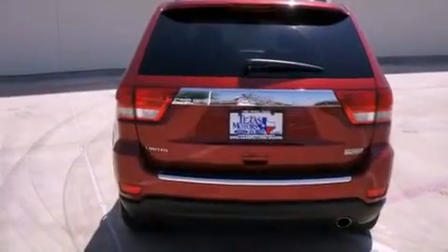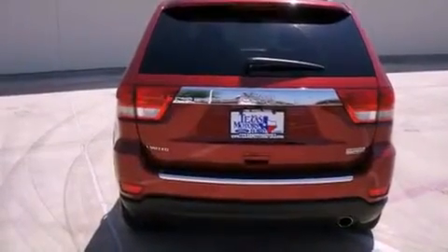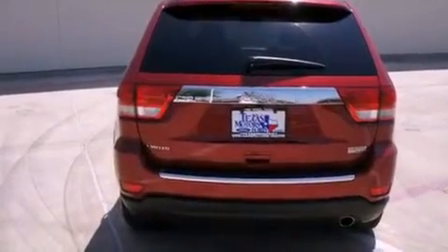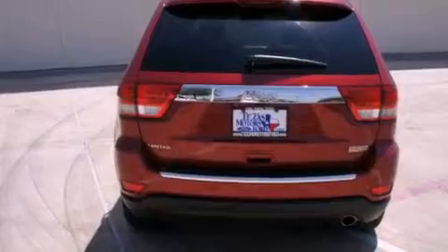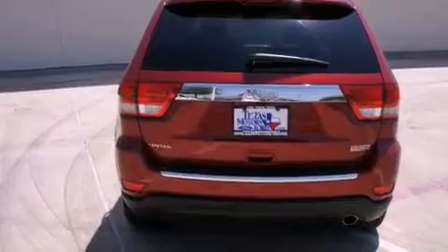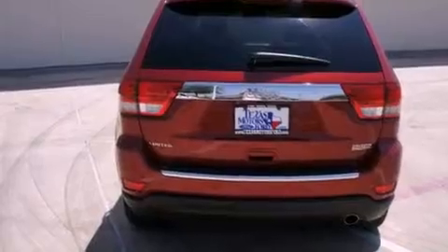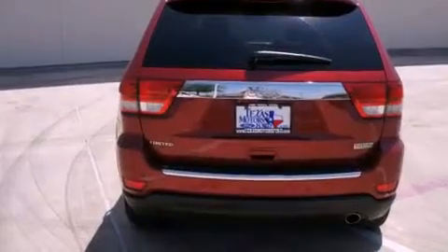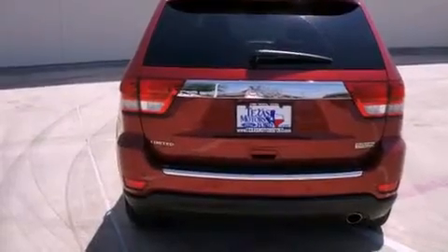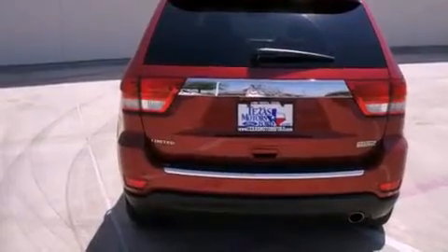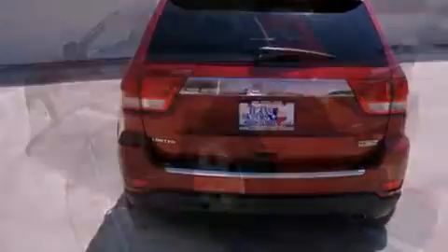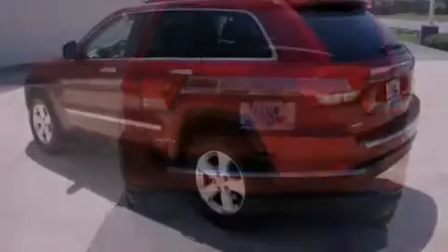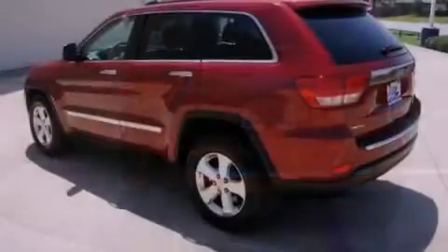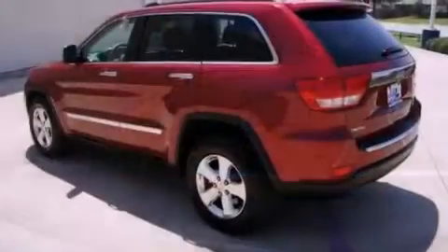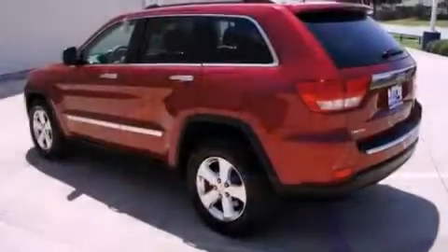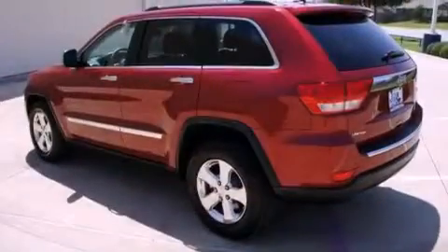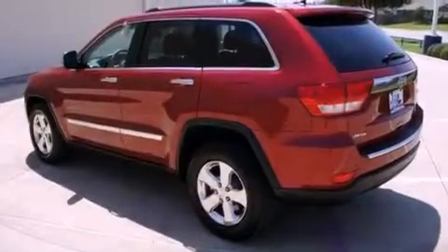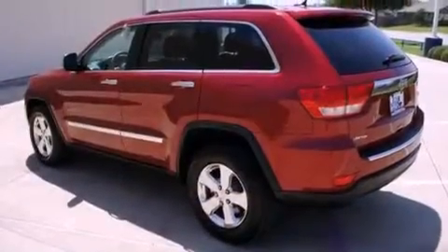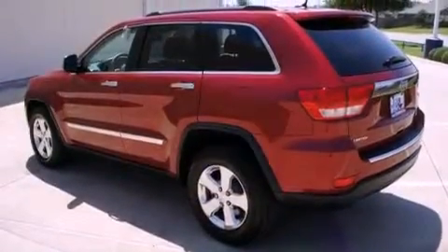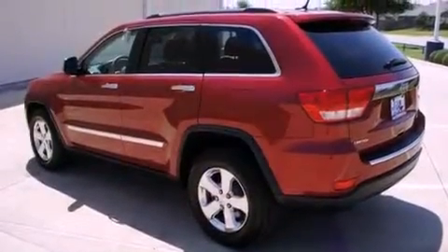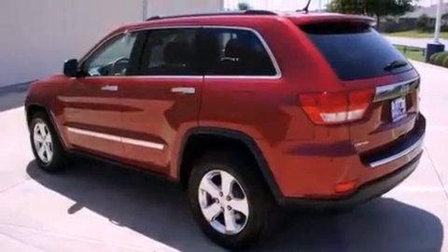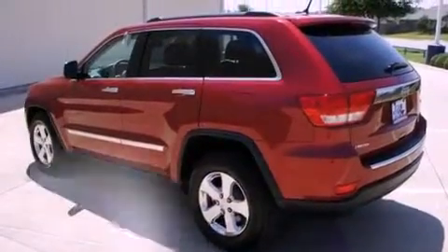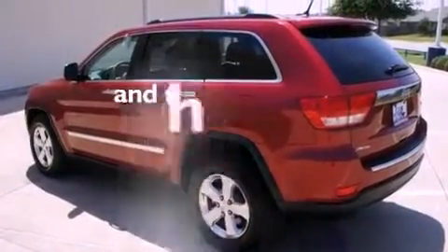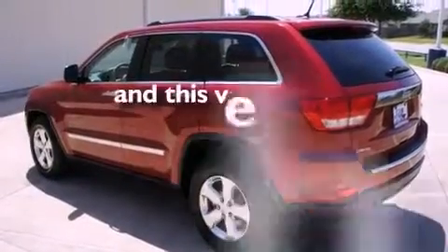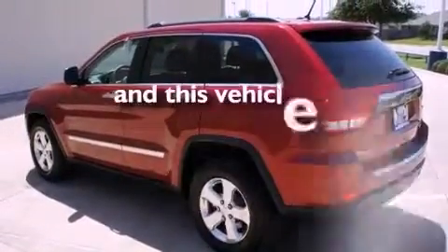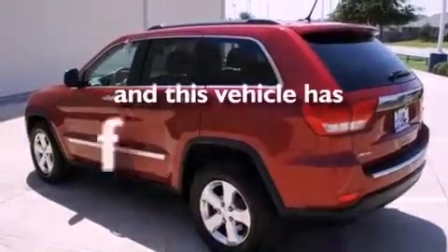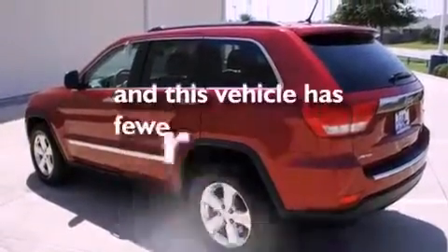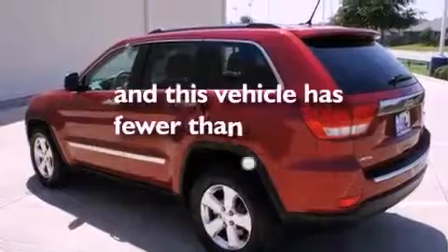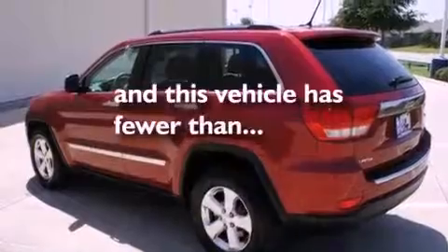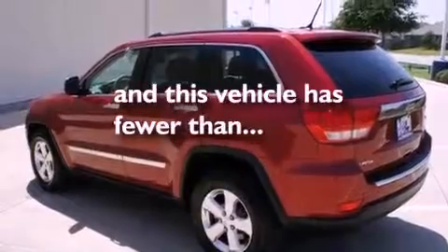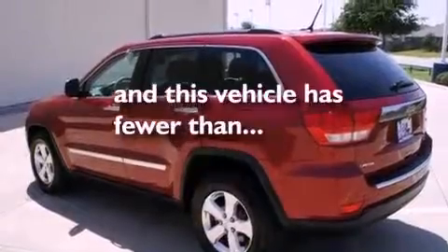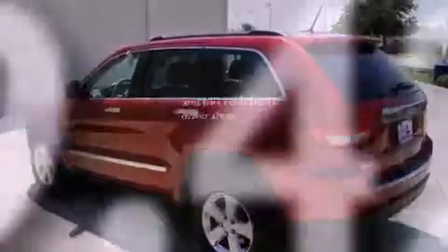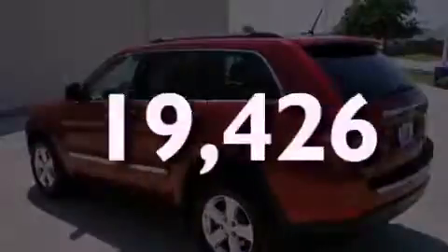A rear spoiler, a low-tire pressure indicator, heated front seats, and this vehicle has fewer than 20,000 miles on the odometer.